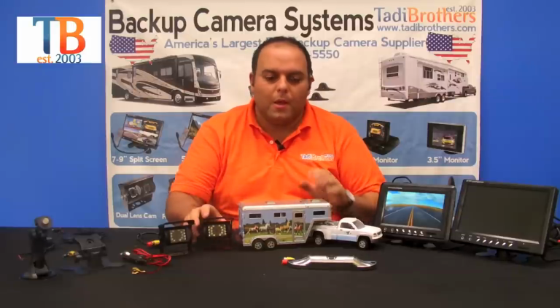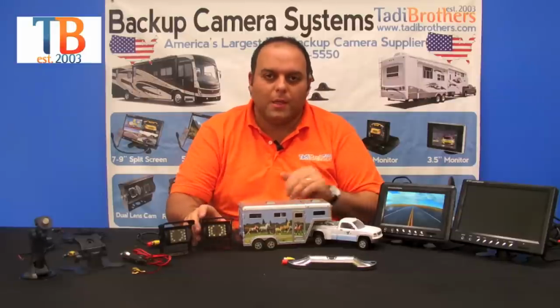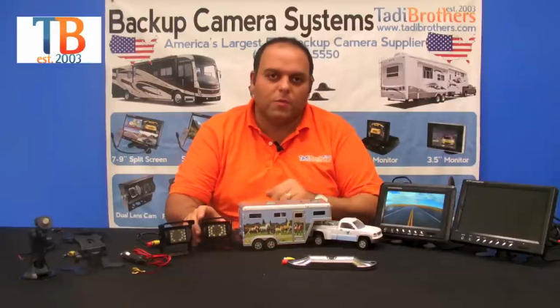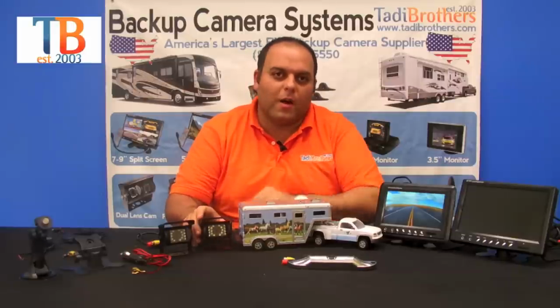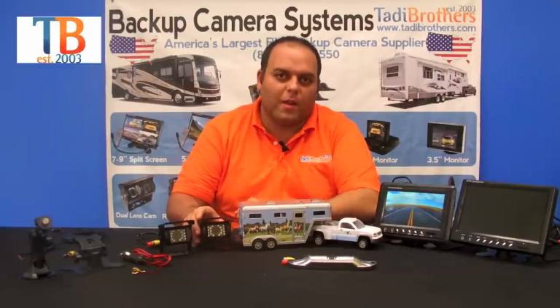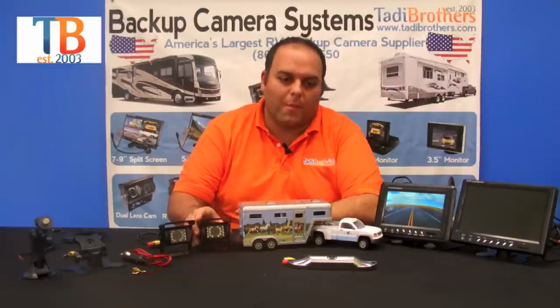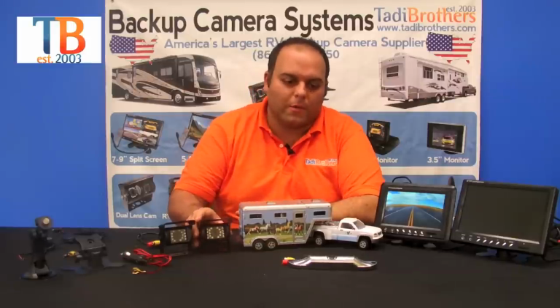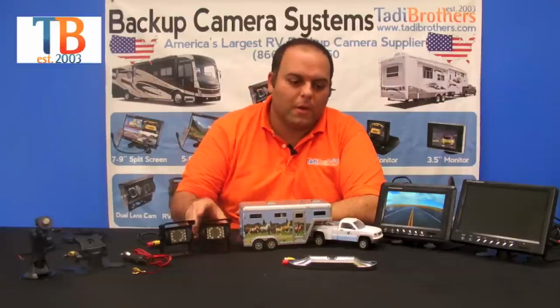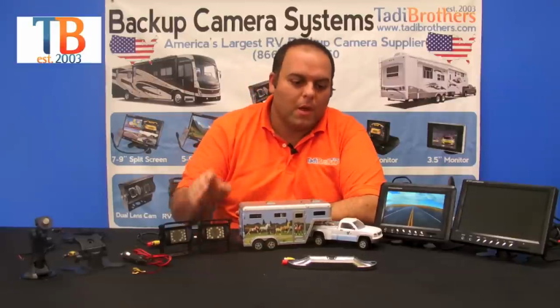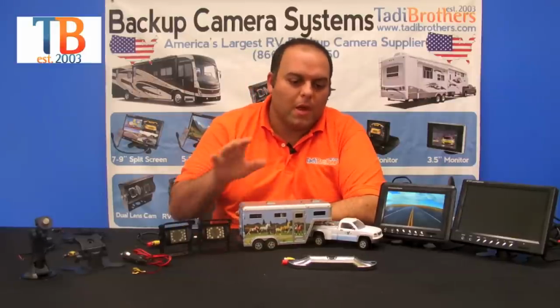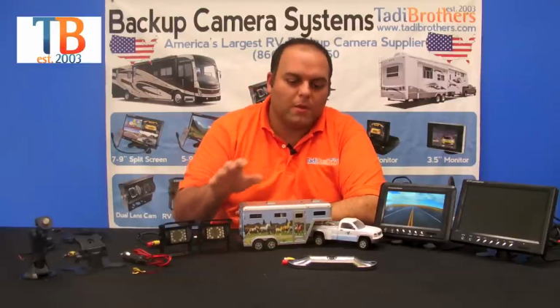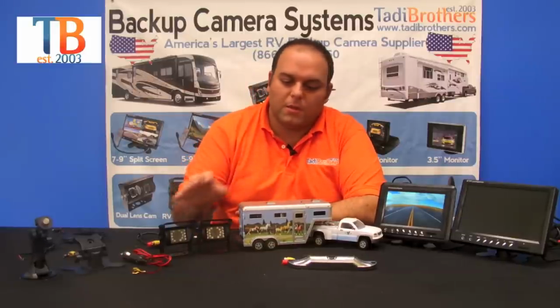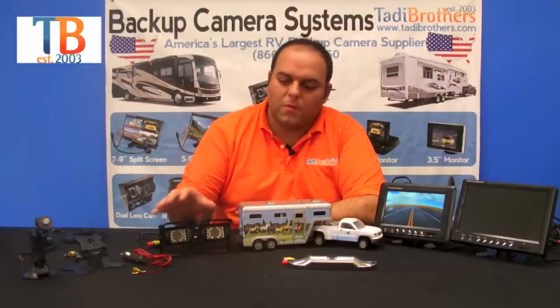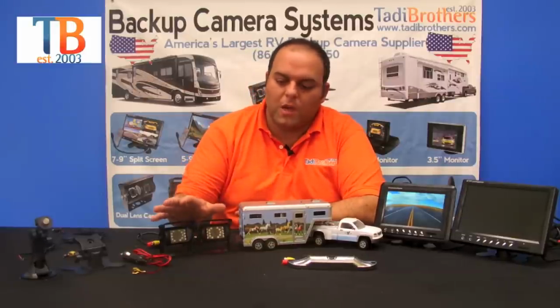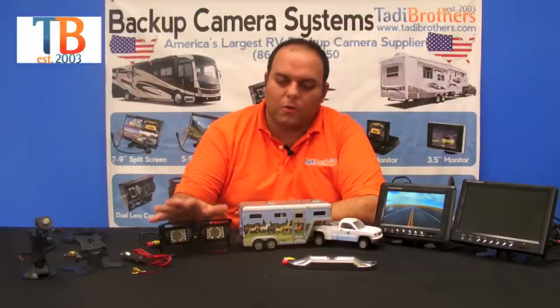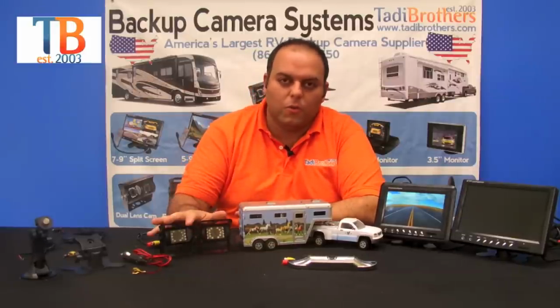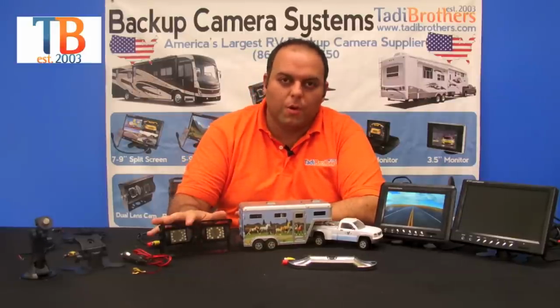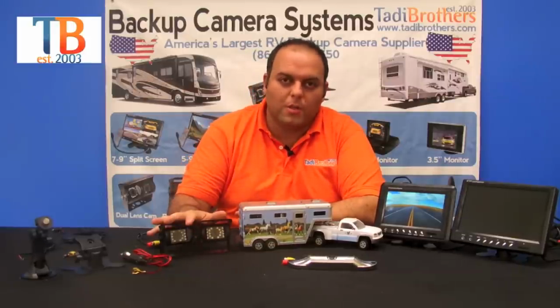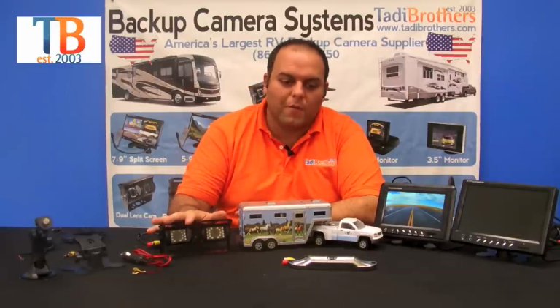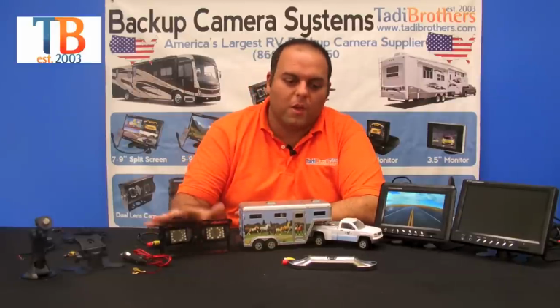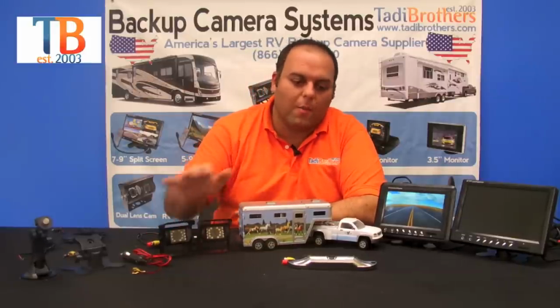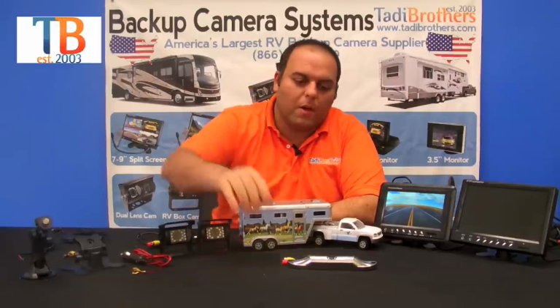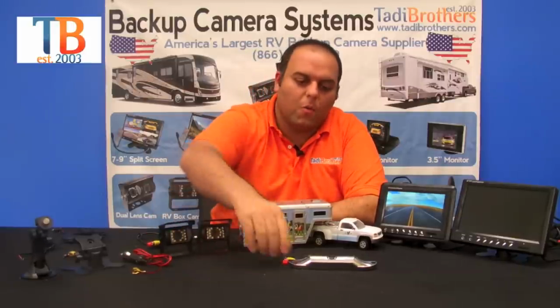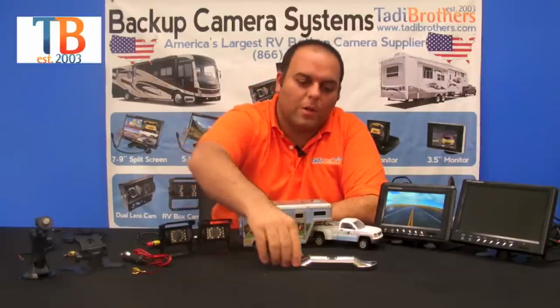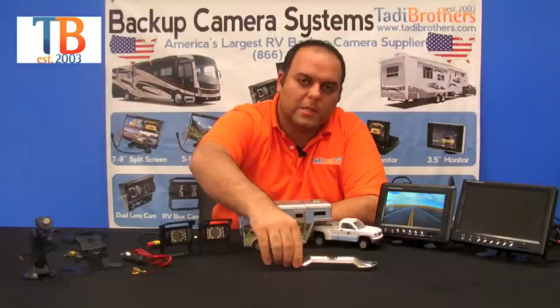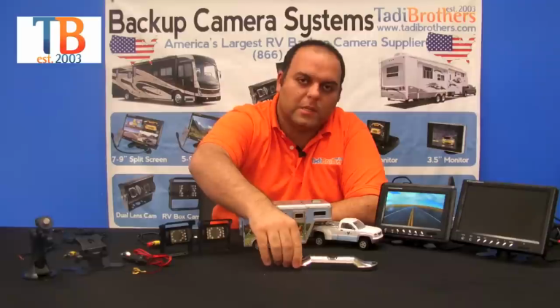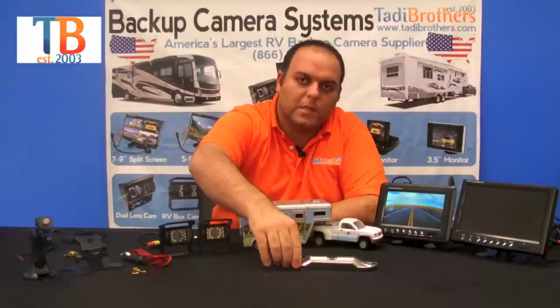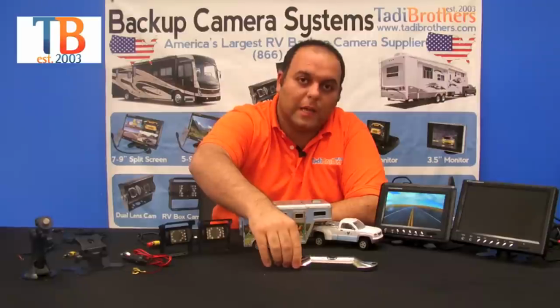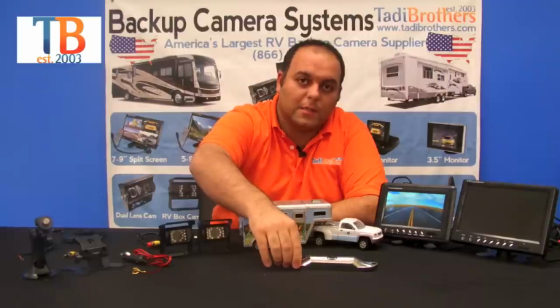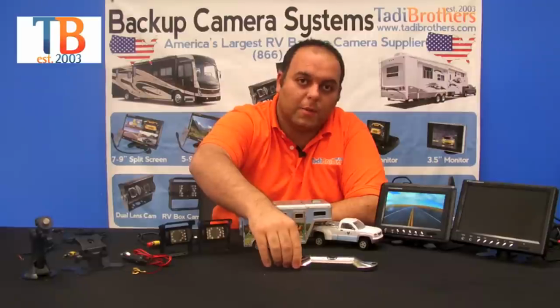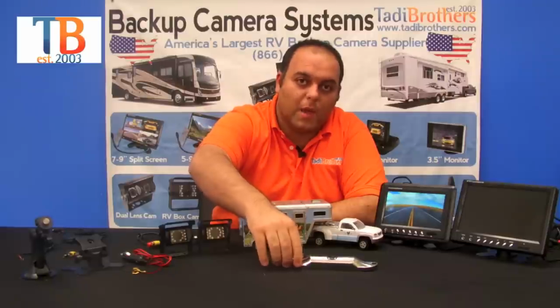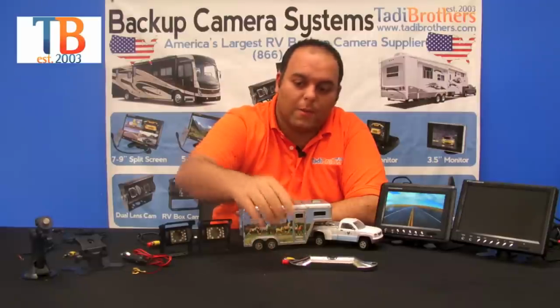Let's move on to the cameras. In this system you get two bird's eye view cameras and one CCD license plate camera.